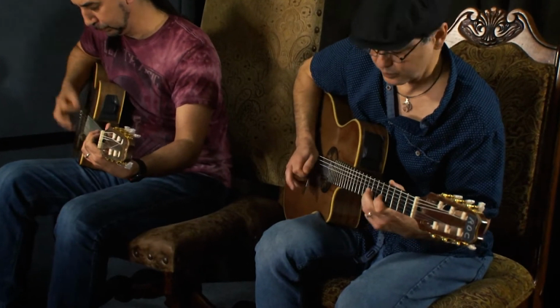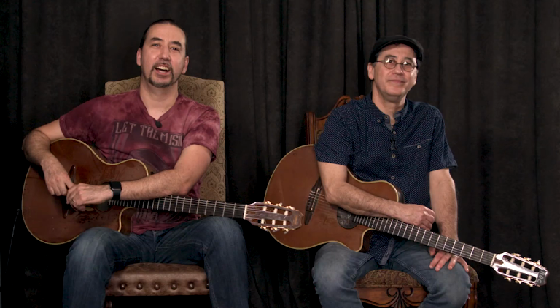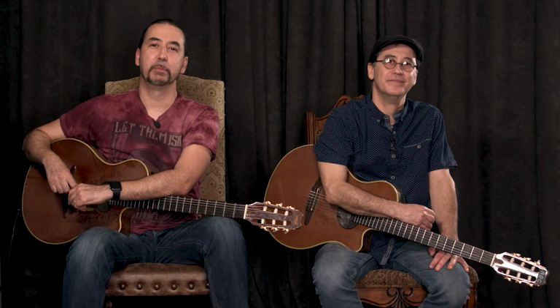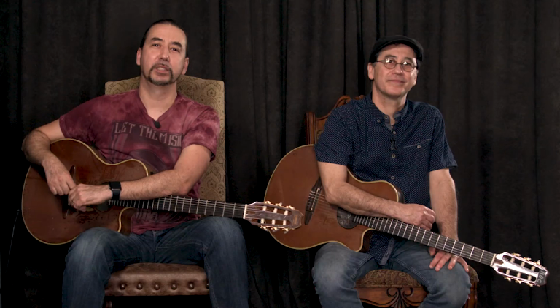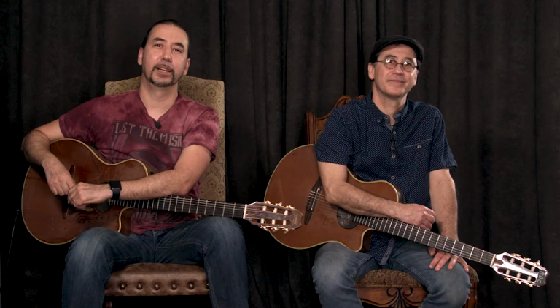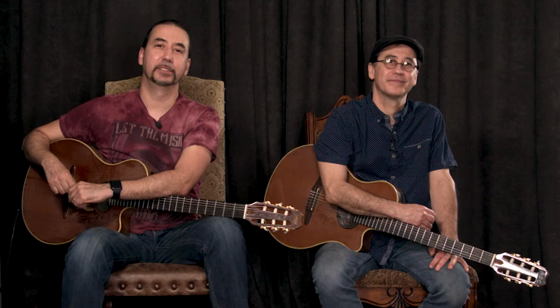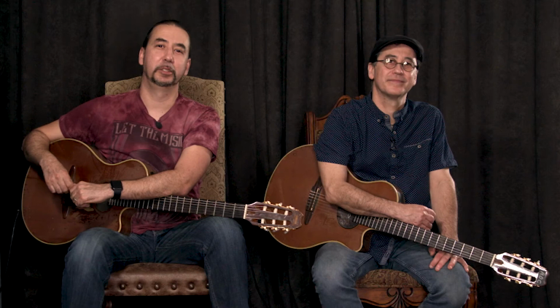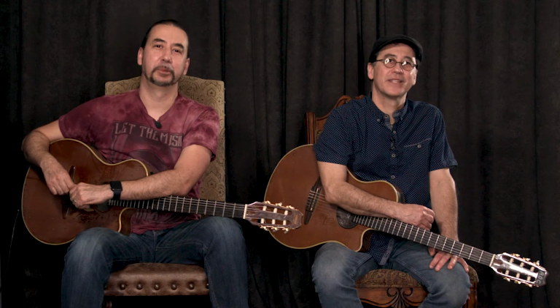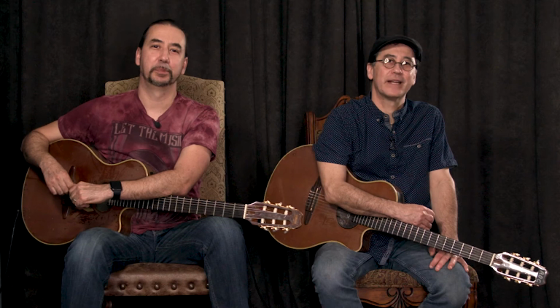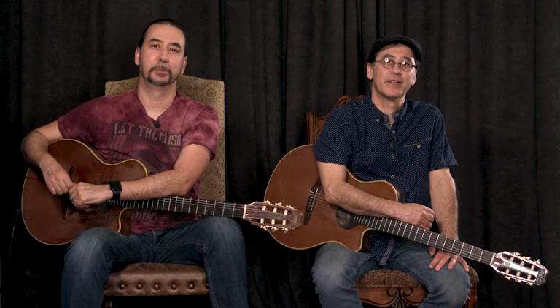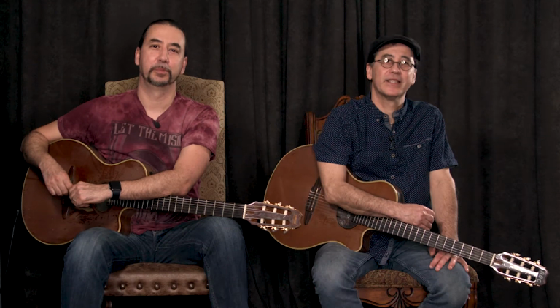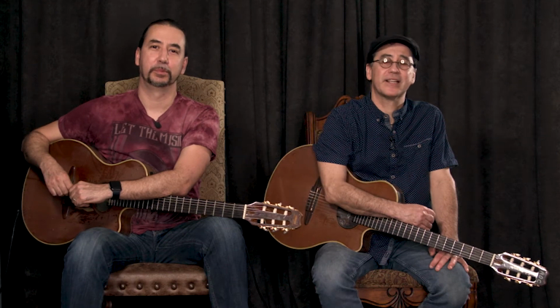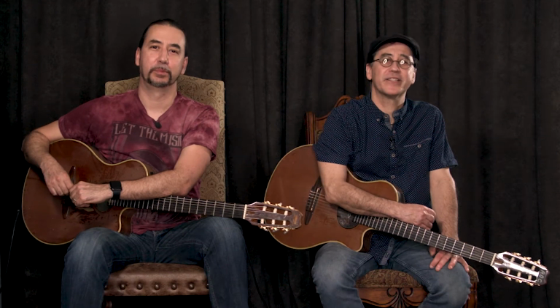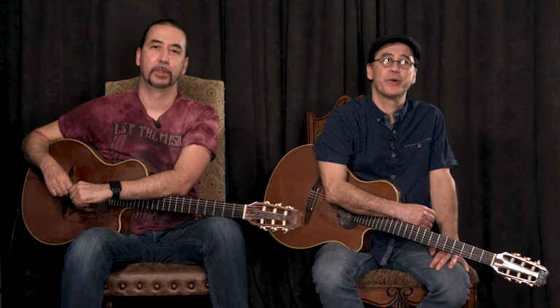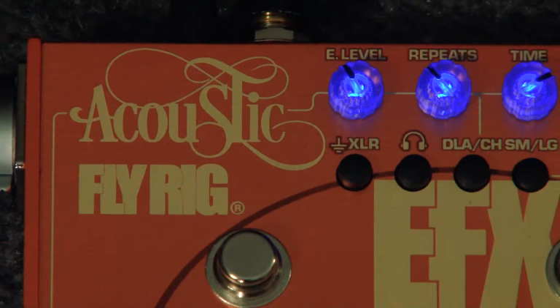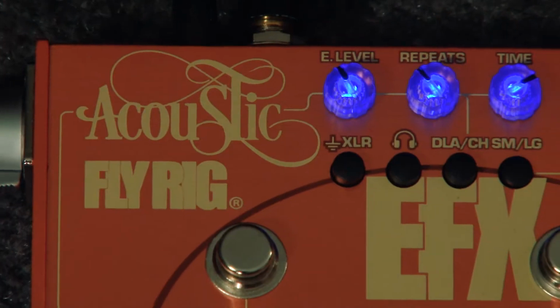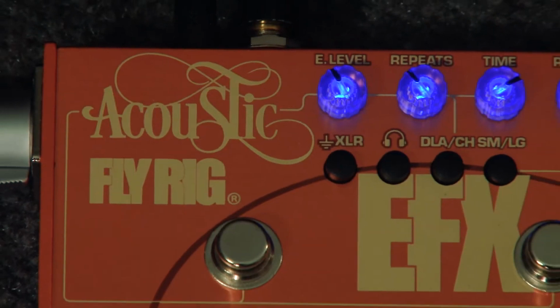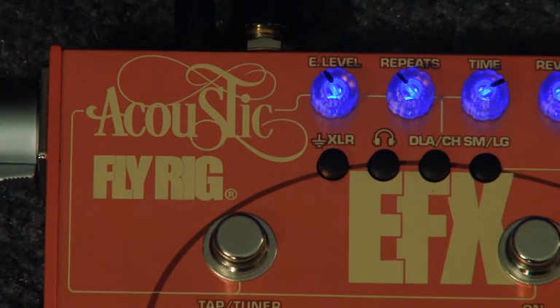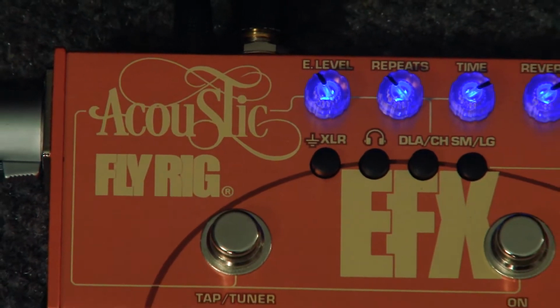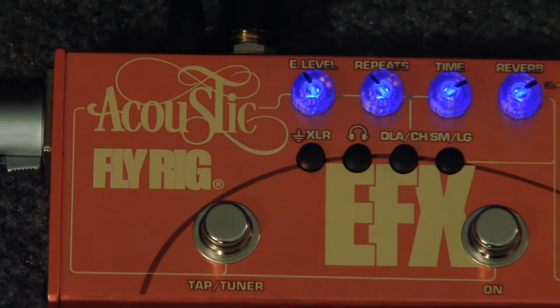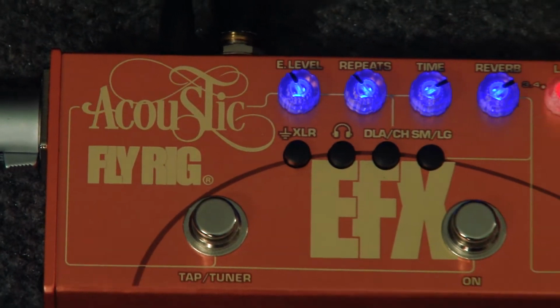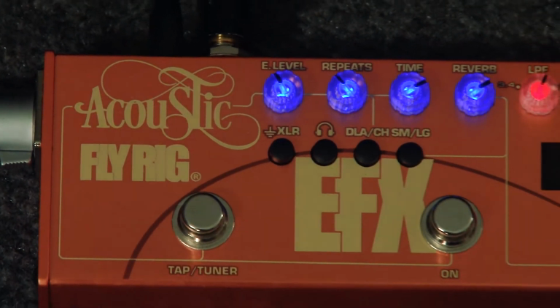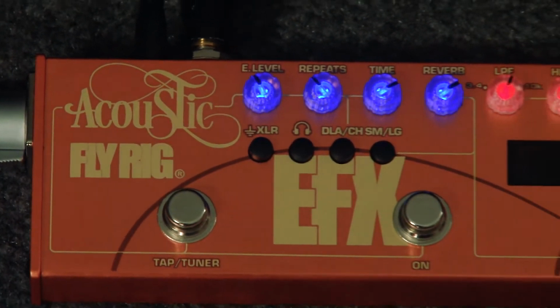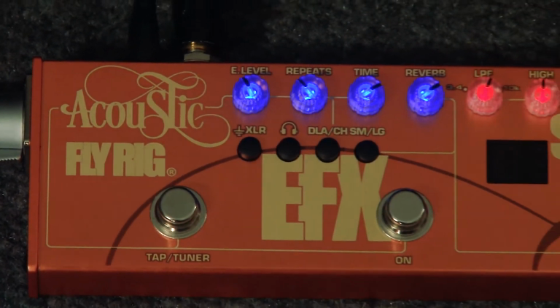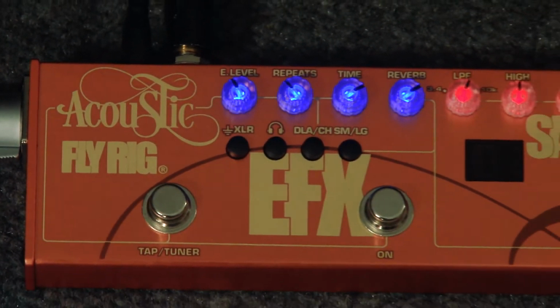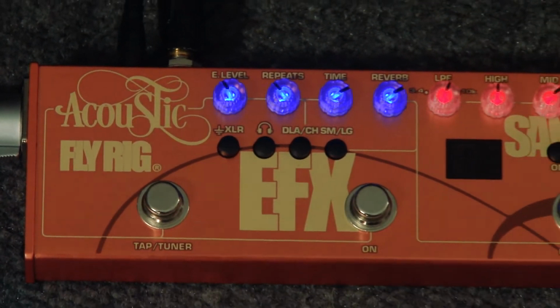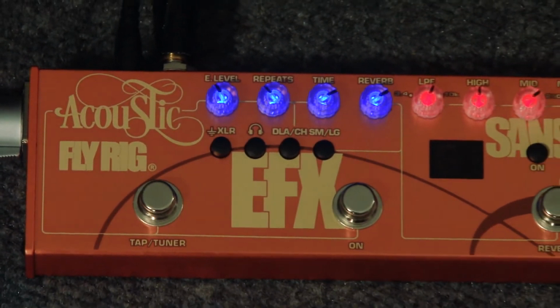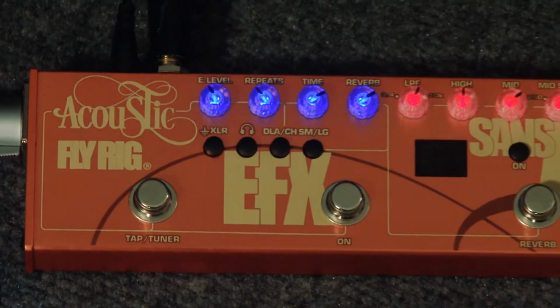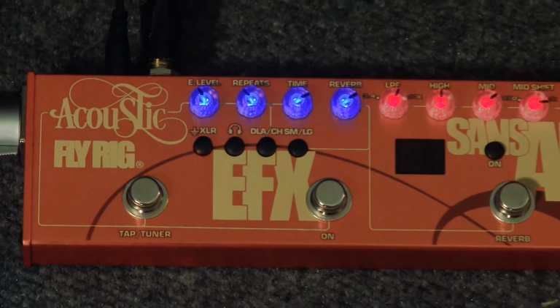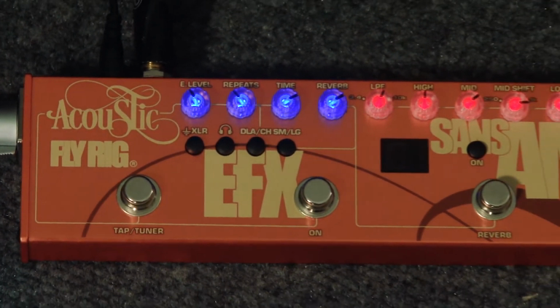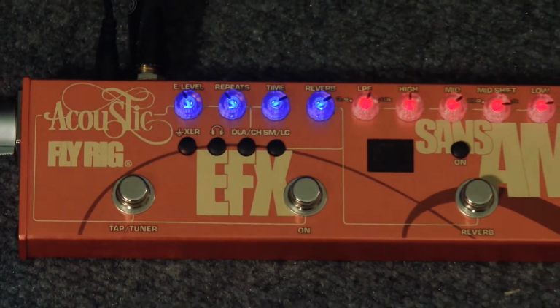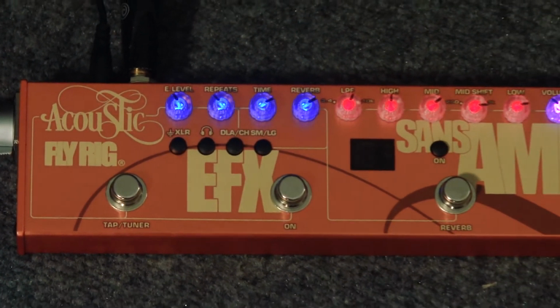Hi, I'm Mark Del Castillo. And I'm Rick Del Castillo. And we're here to talk to you about the Tech 21 Acoustic Fly Rig.